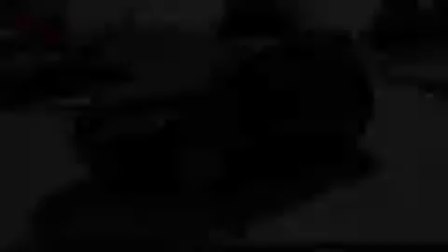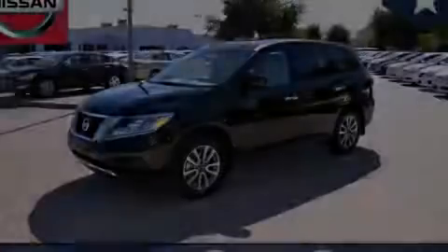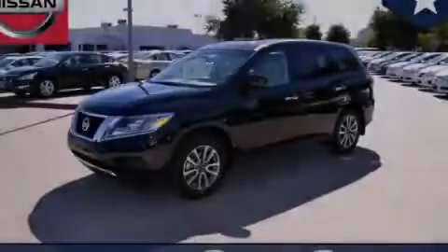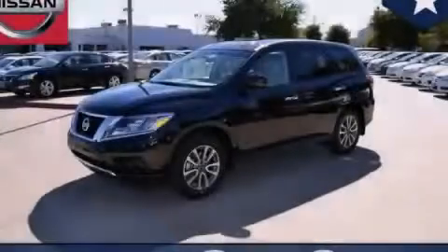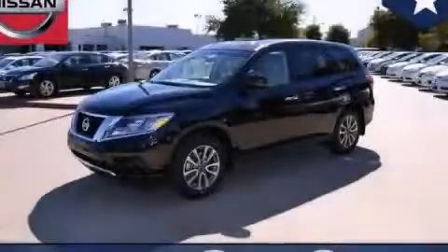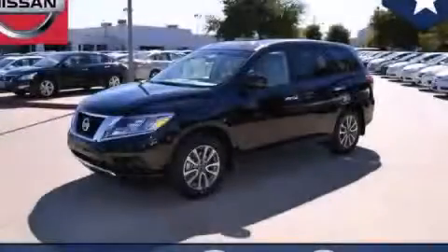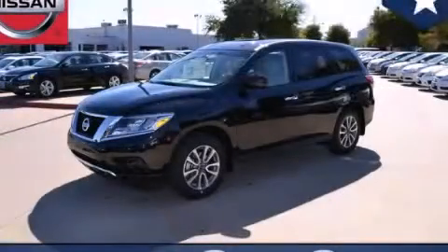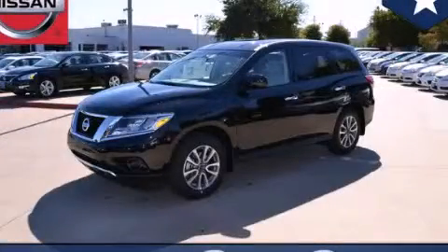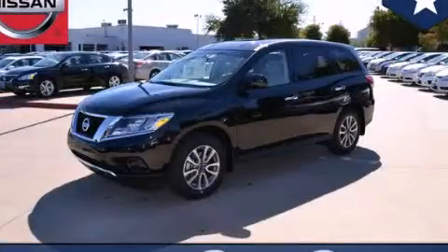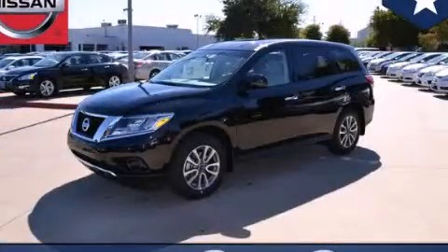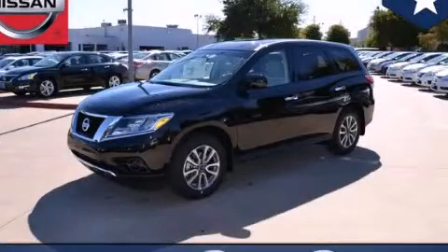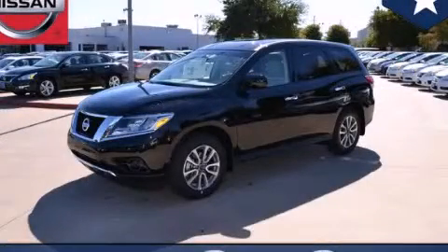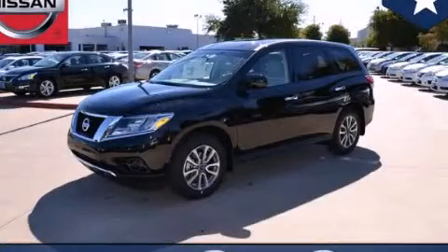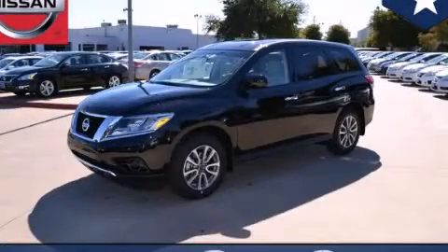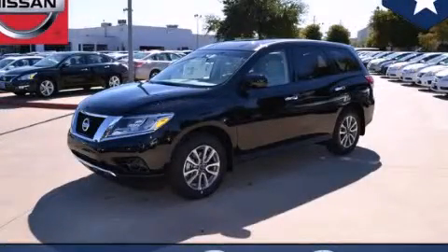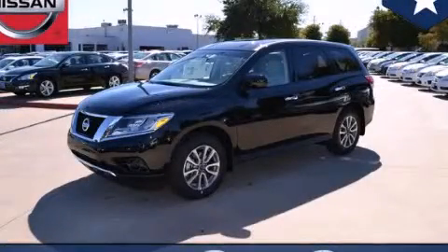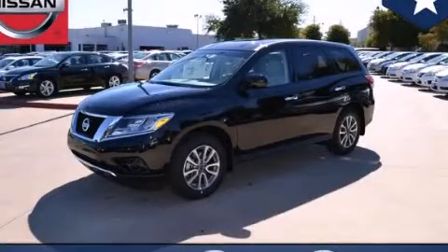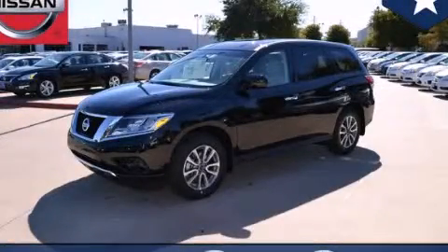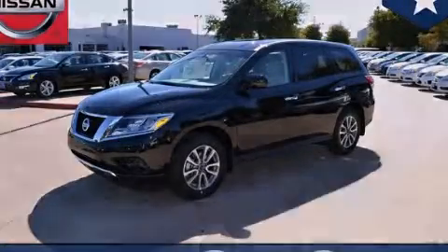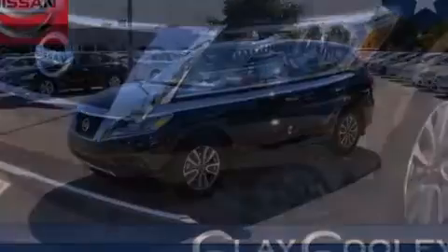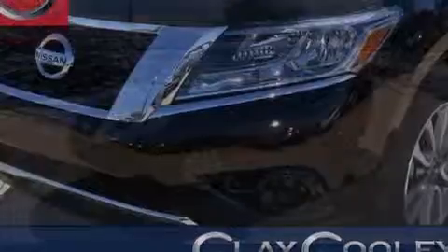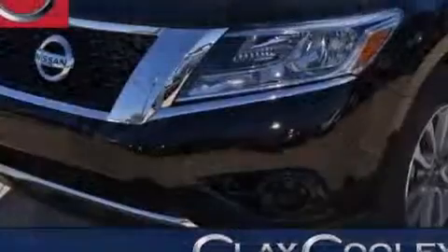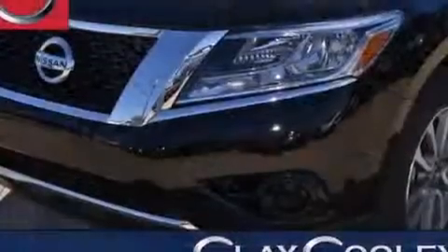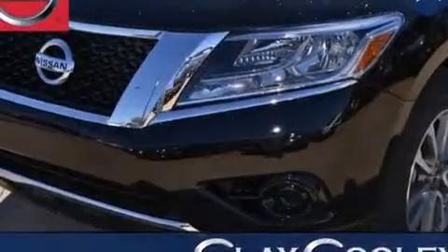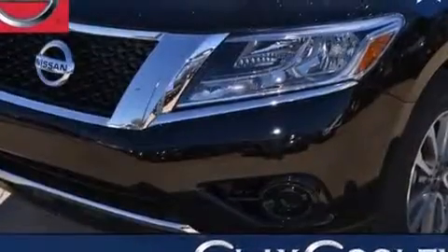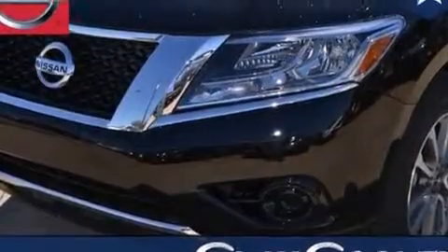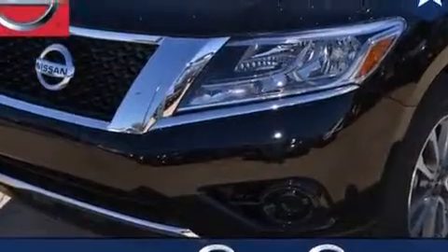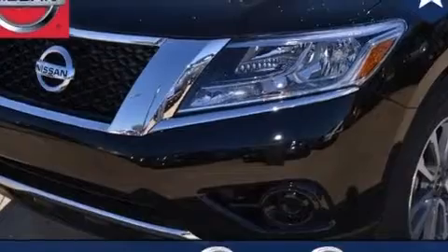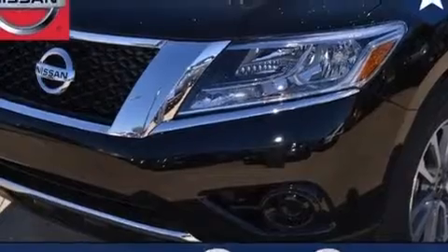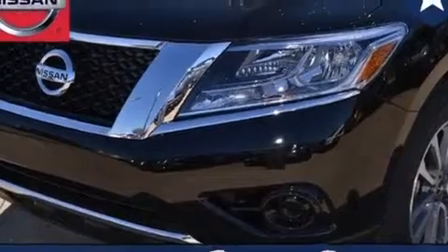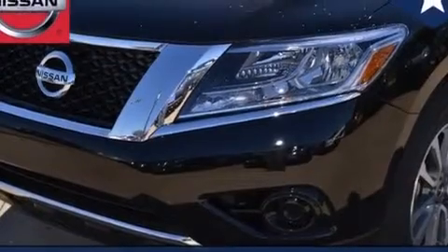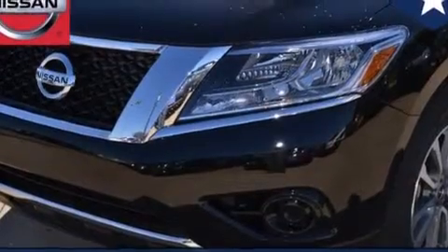This is a brand new 2014 Nissan Pathfinder — a big SUV for big fun.